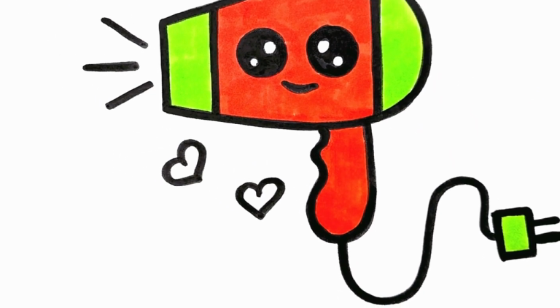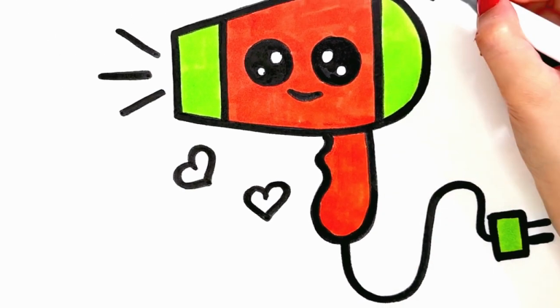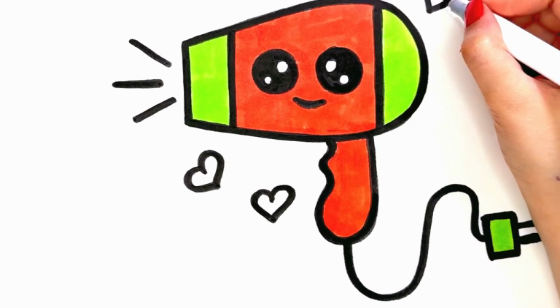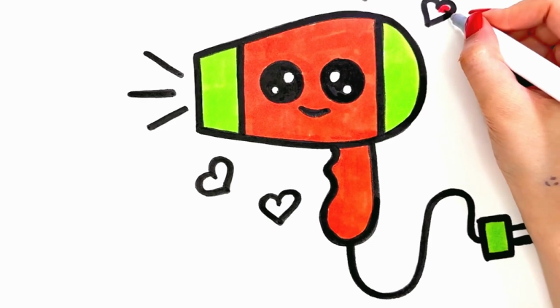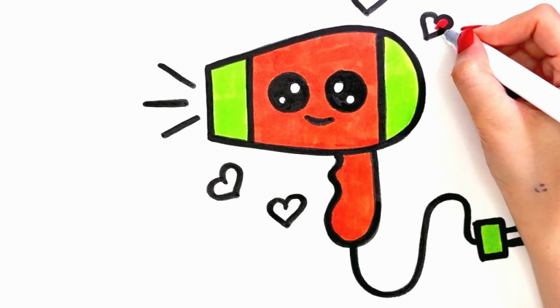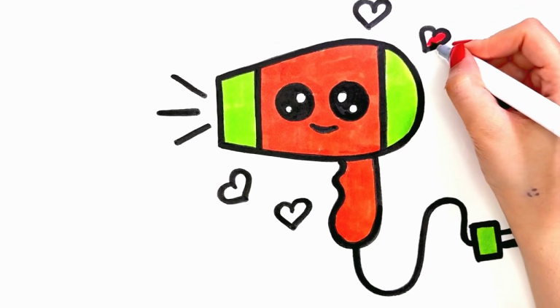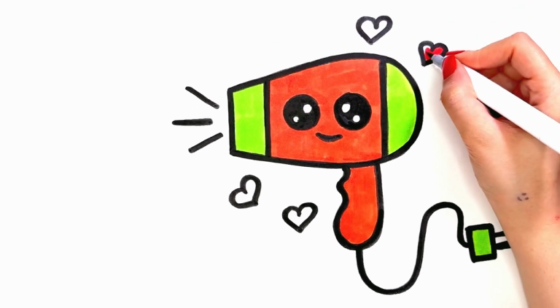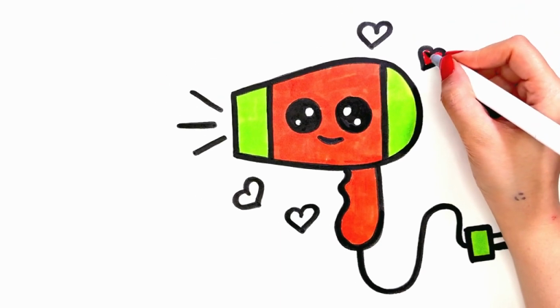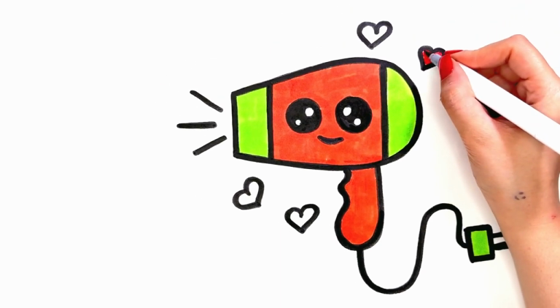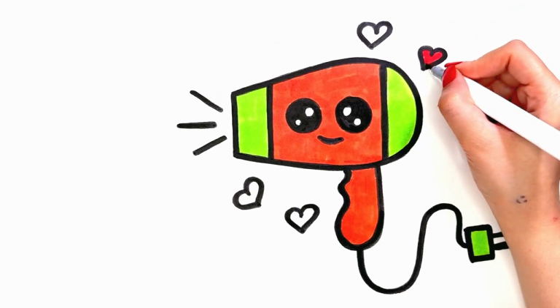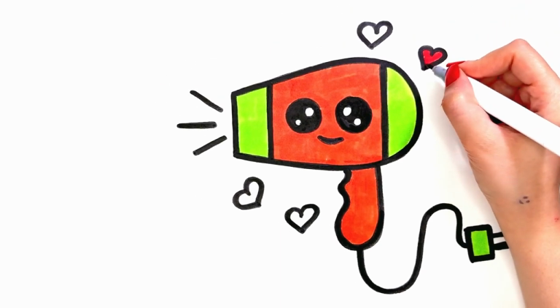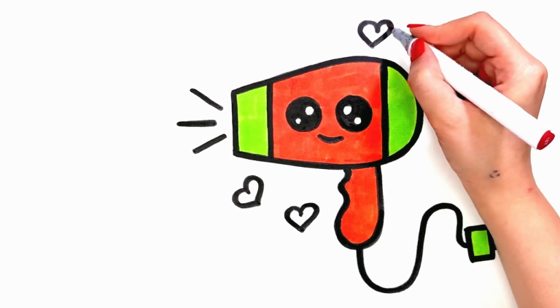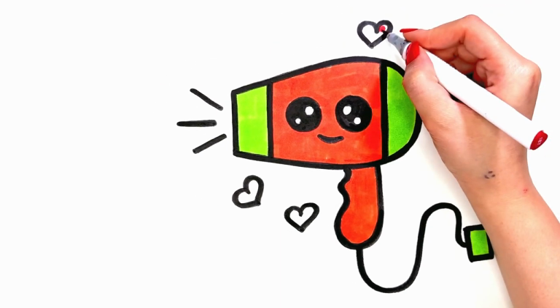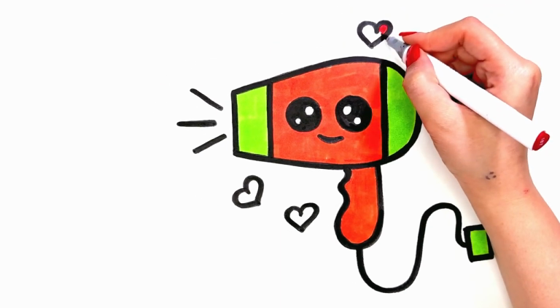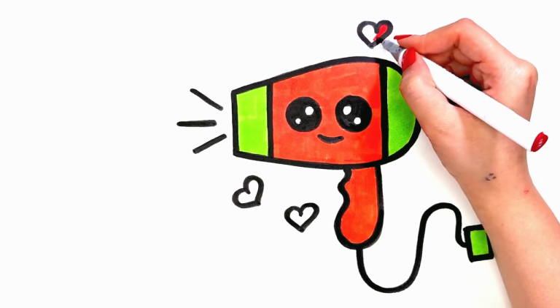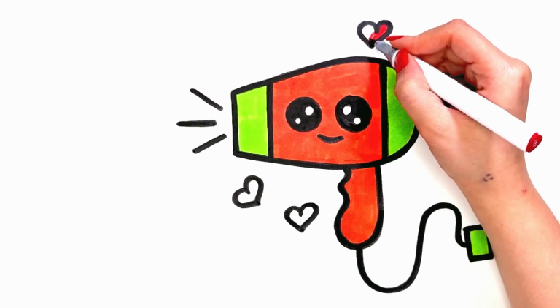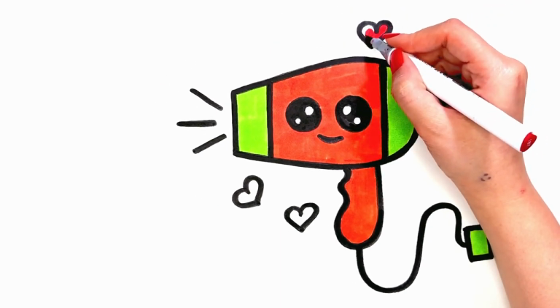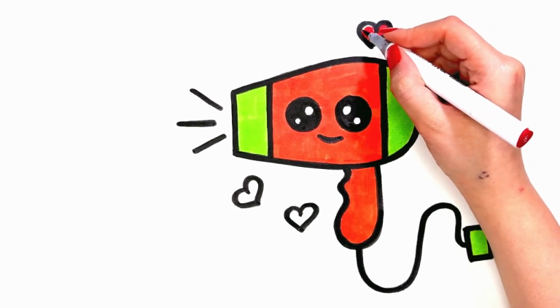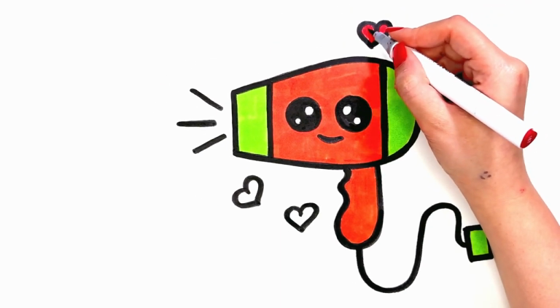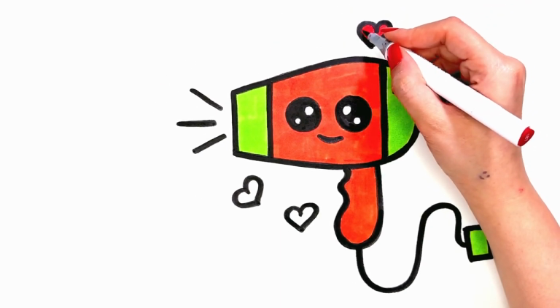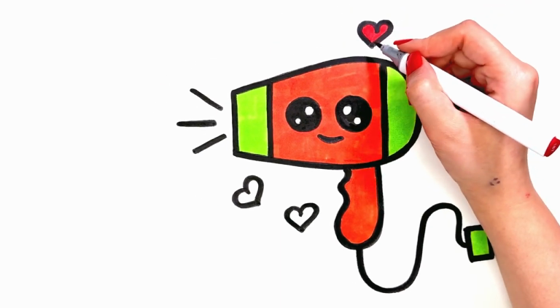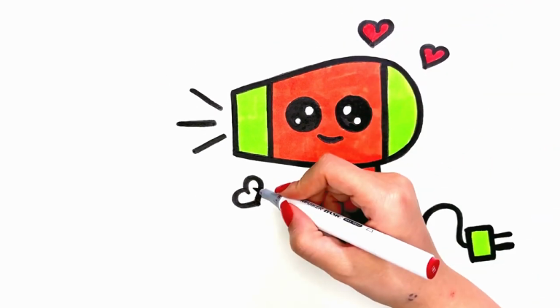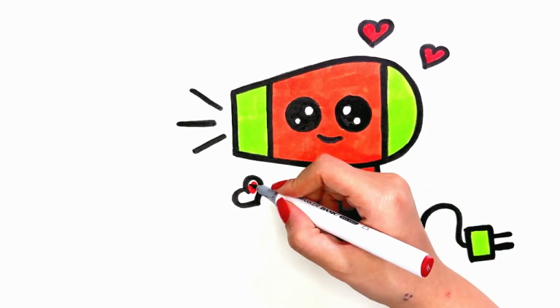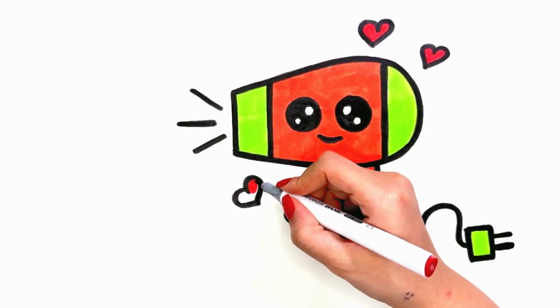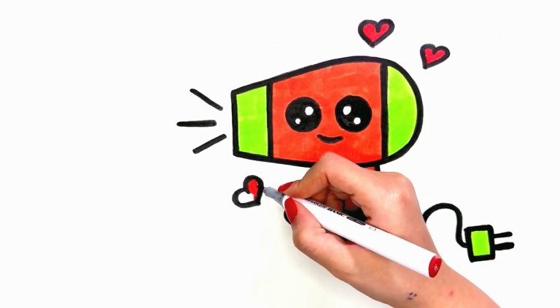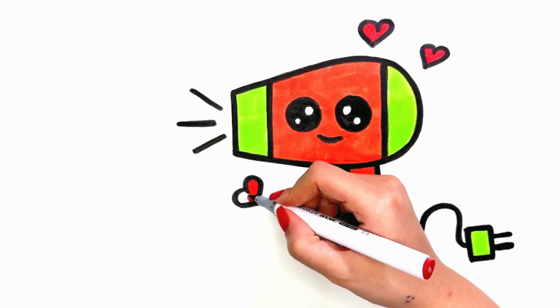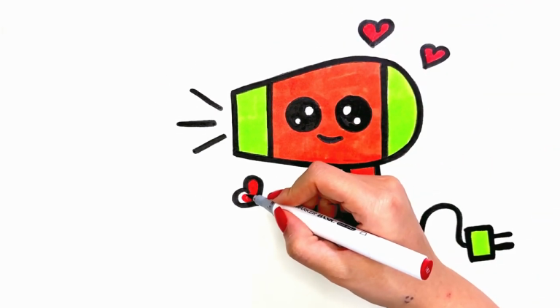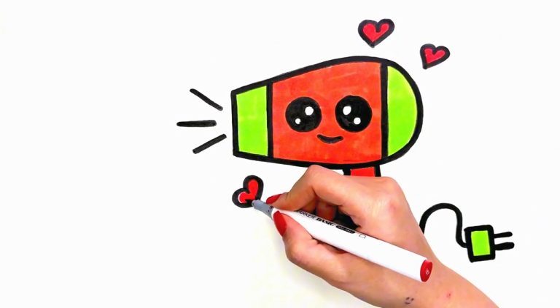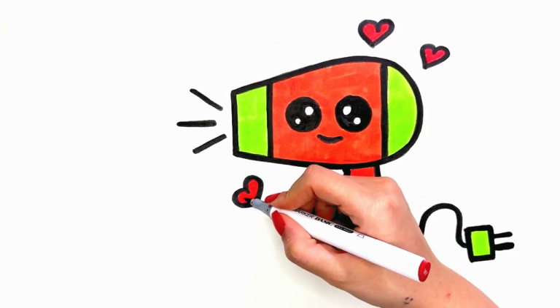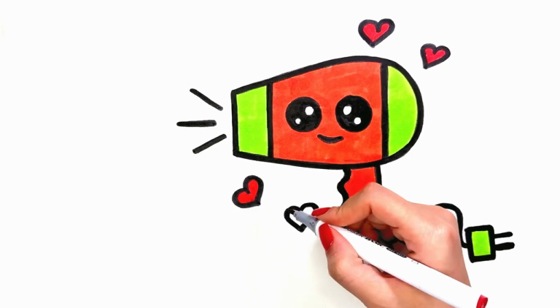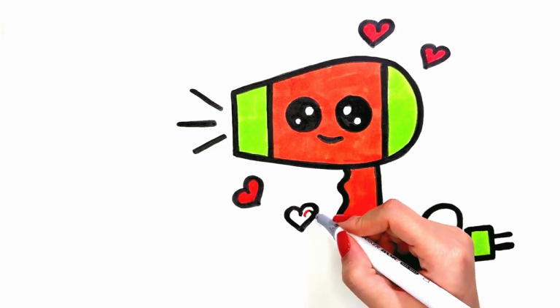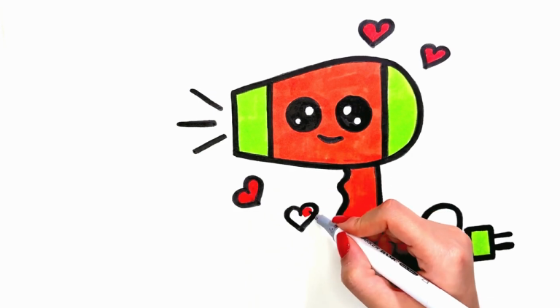Today's painting is finished. Until the next video, bye bye!